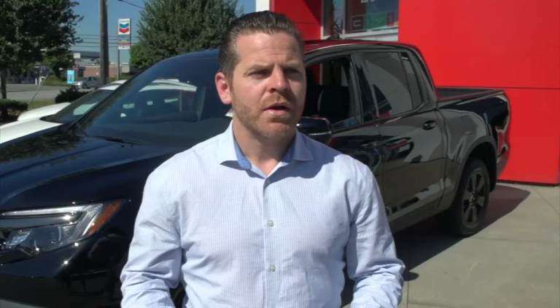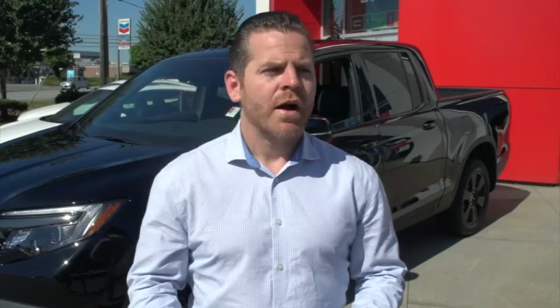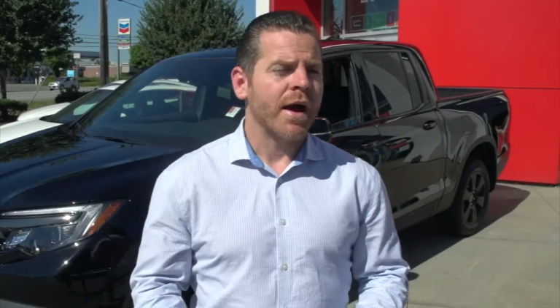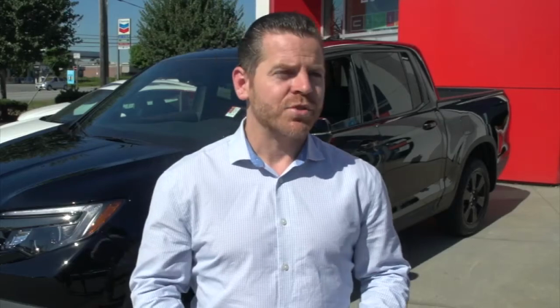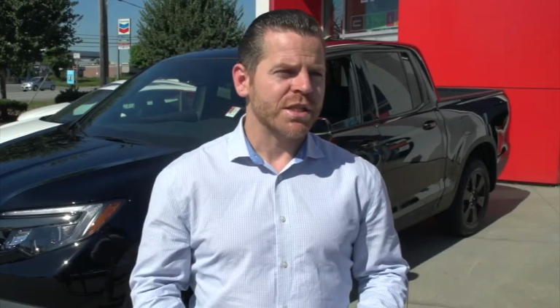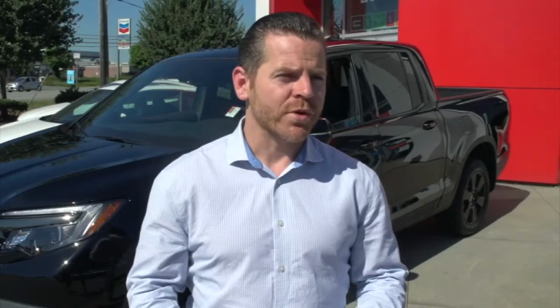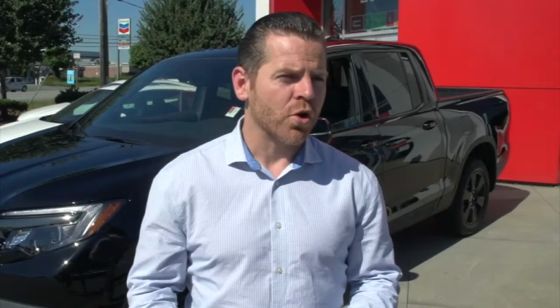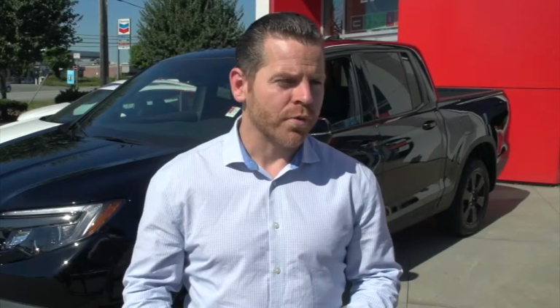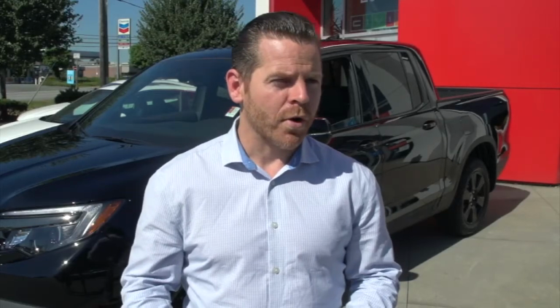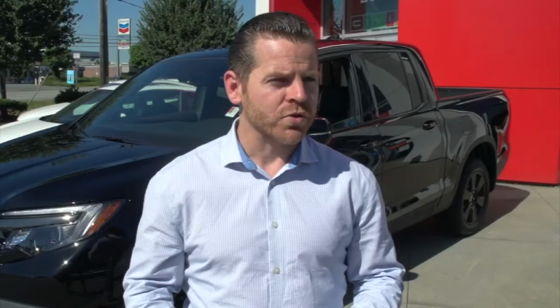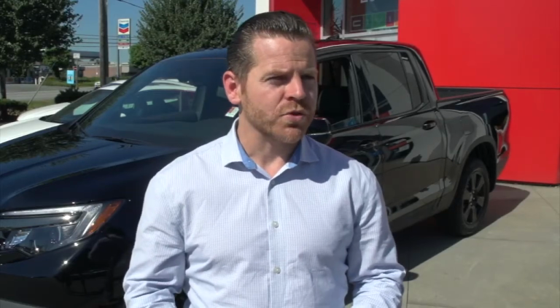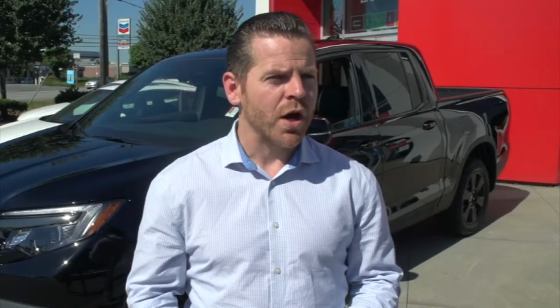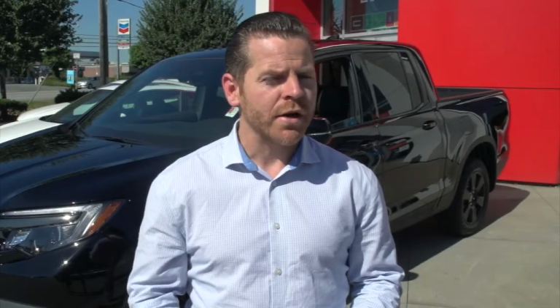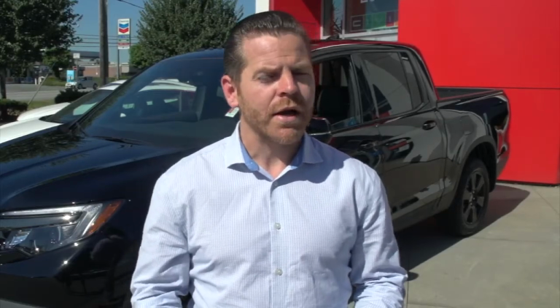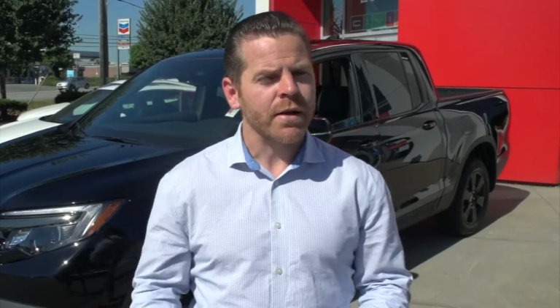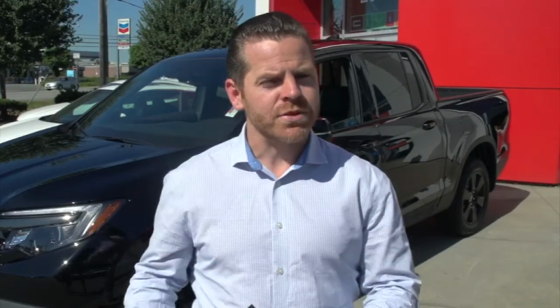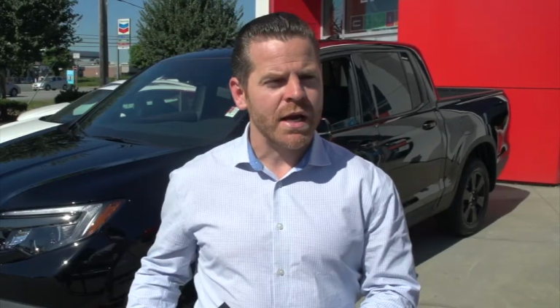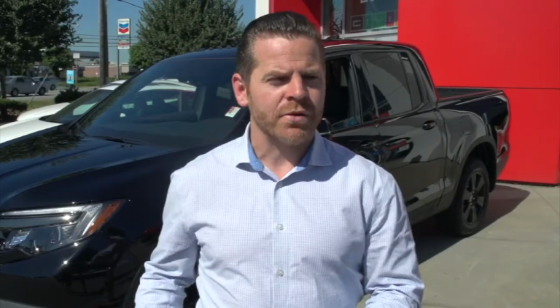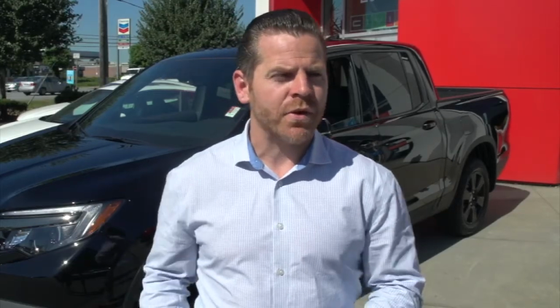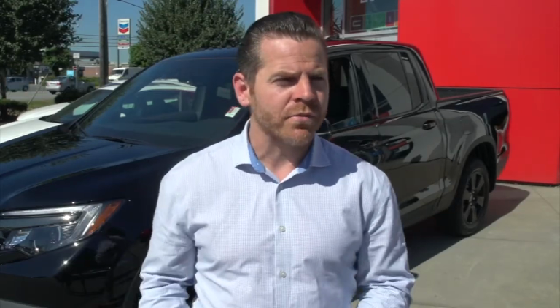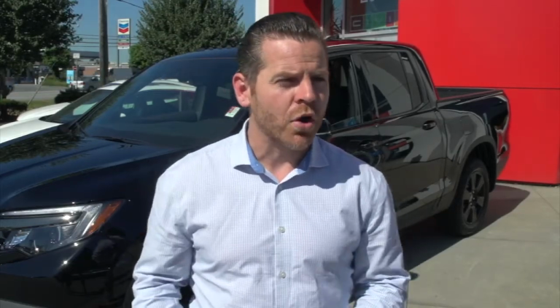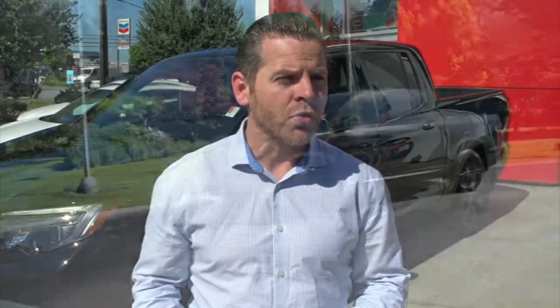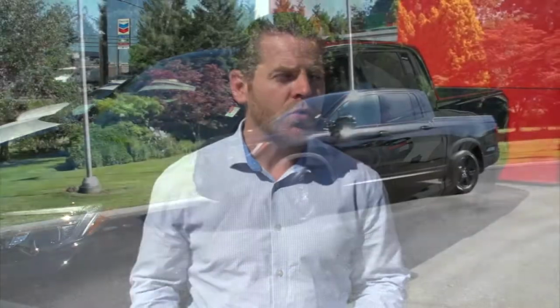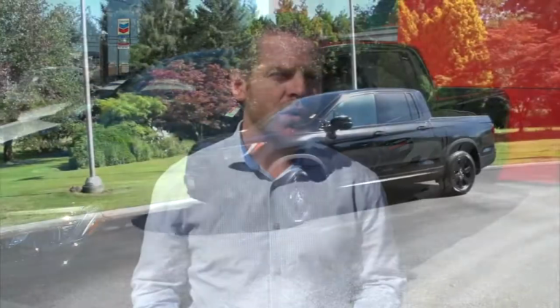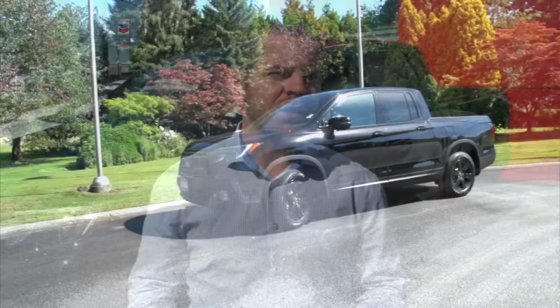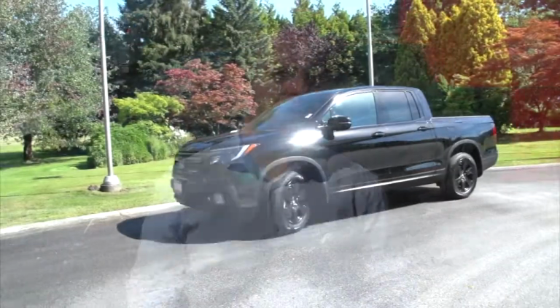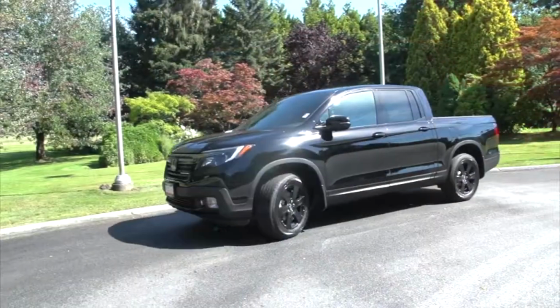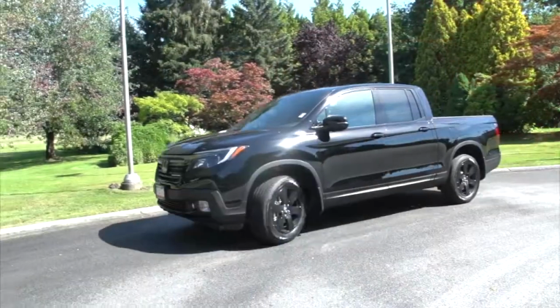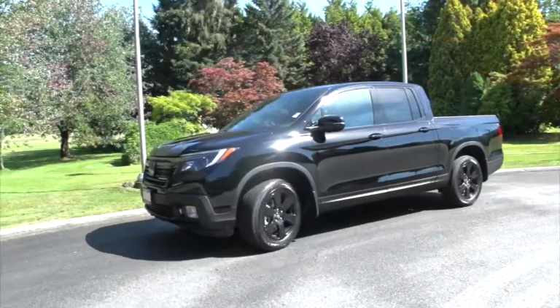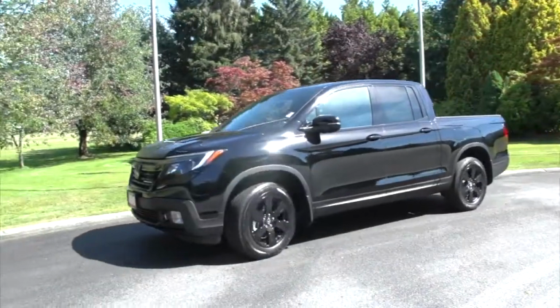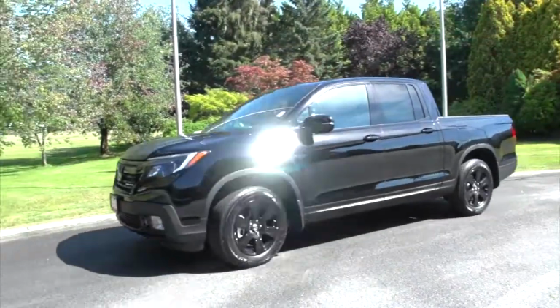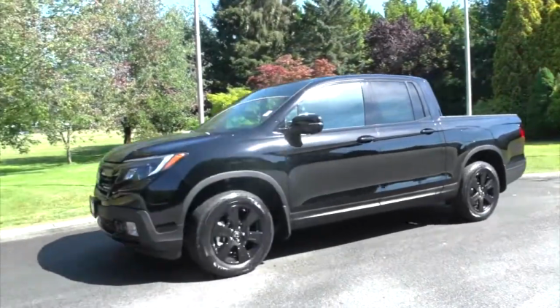Hi, I'm Jason Matteau from Marv Jones Honda, and I'm standing in front of the all-new 2017 Honda Ridgeline.